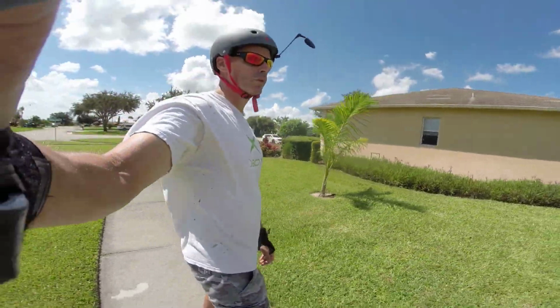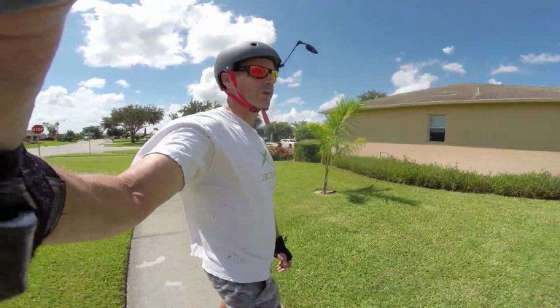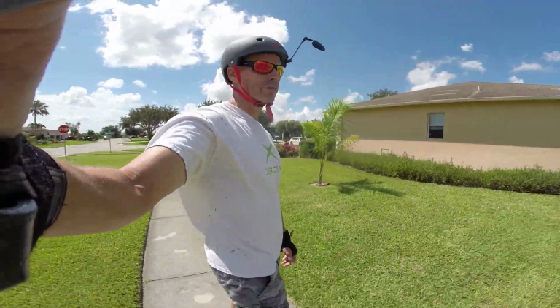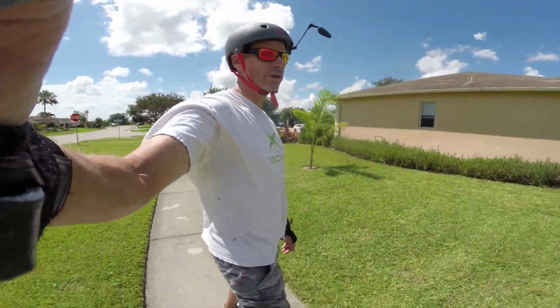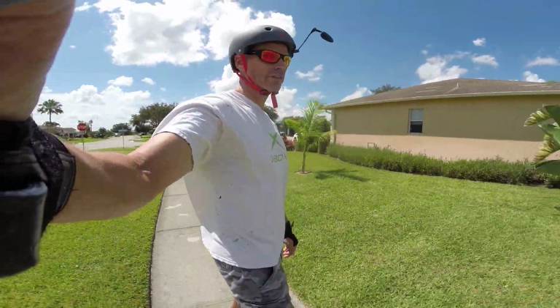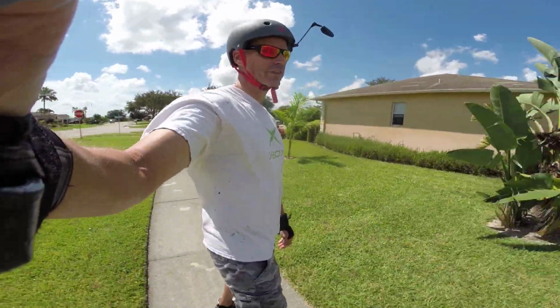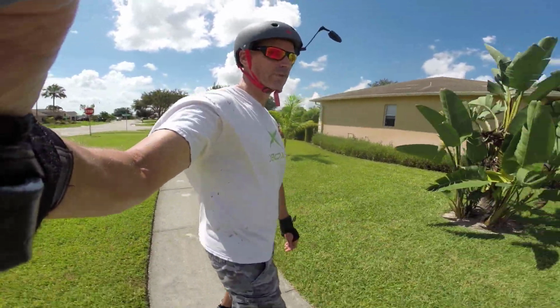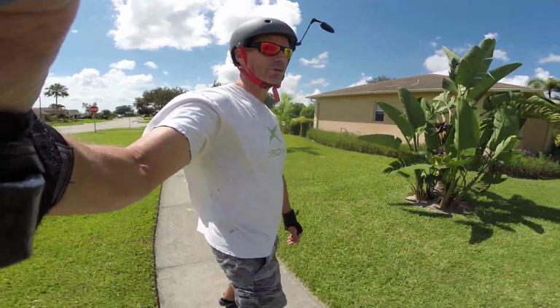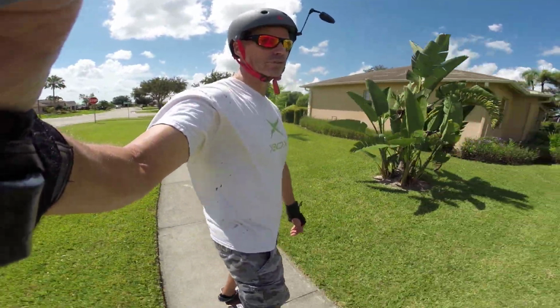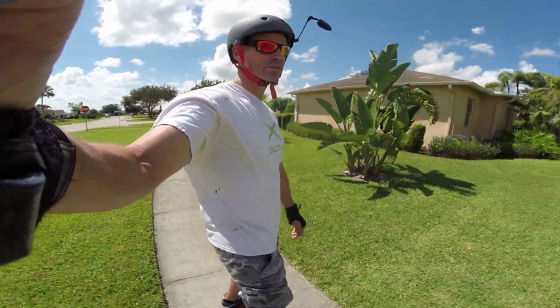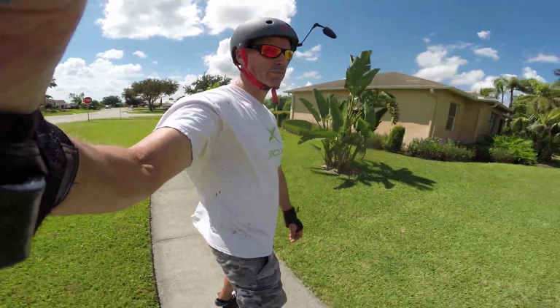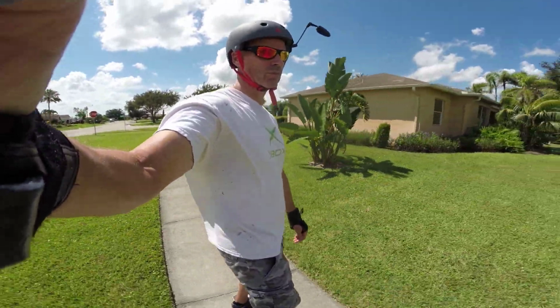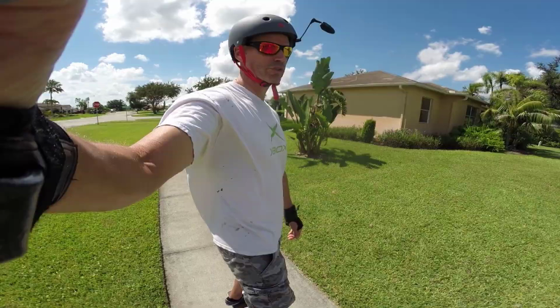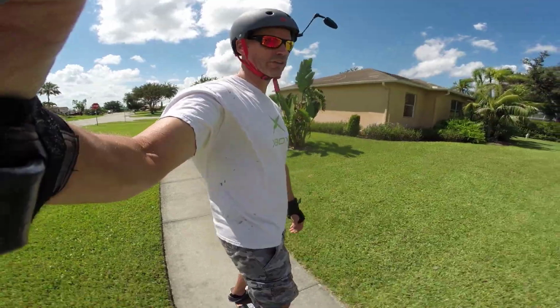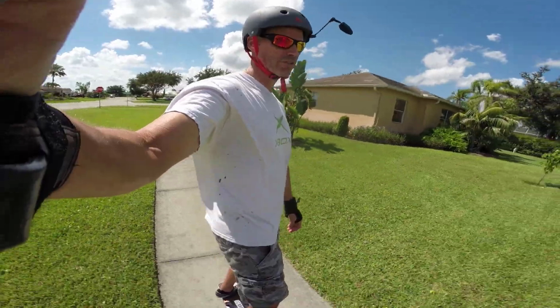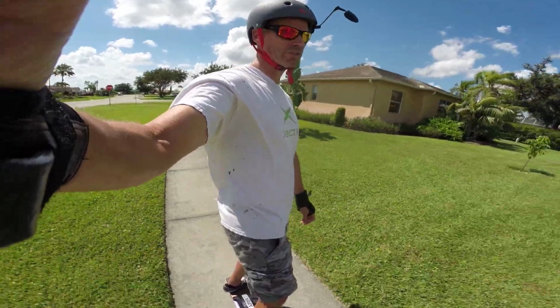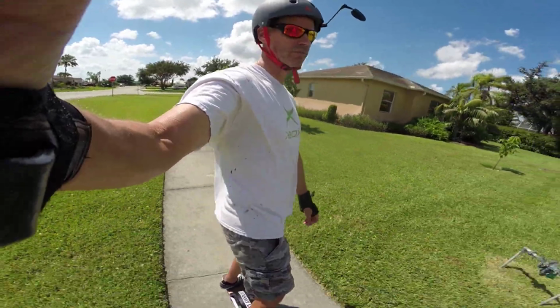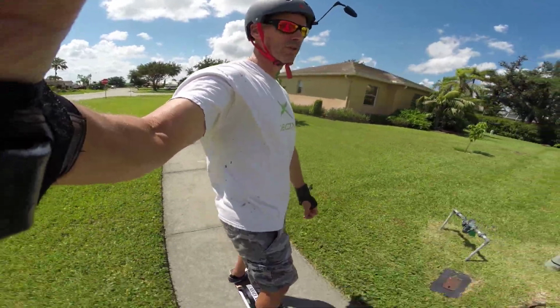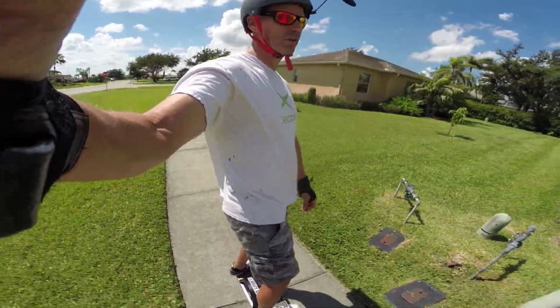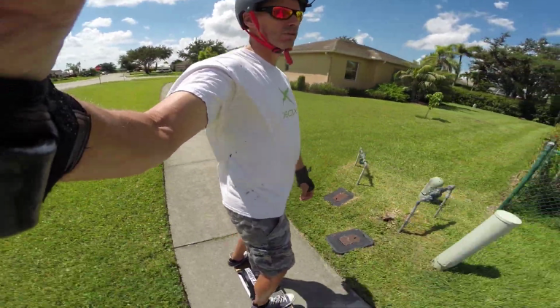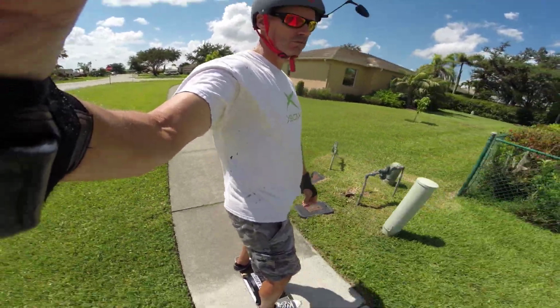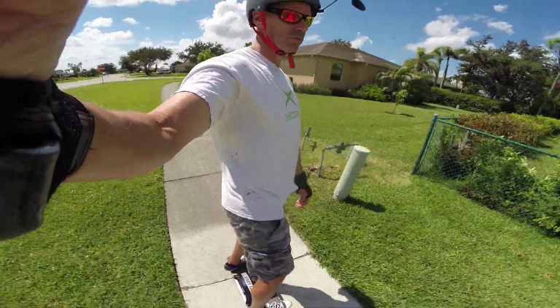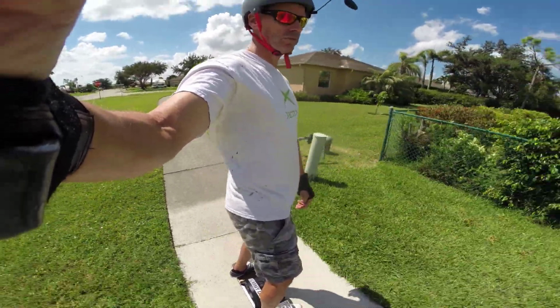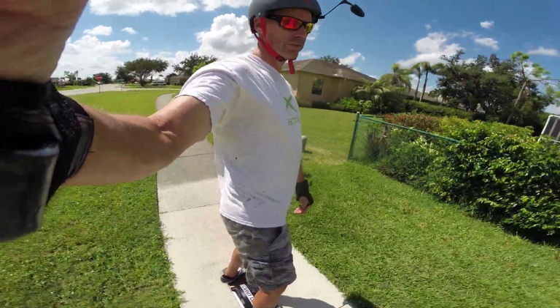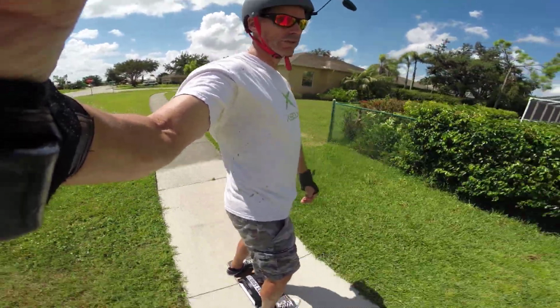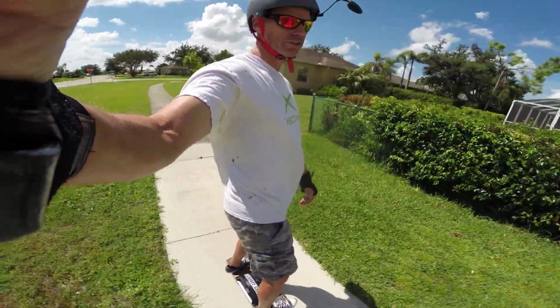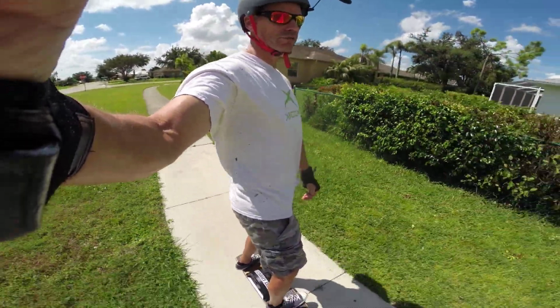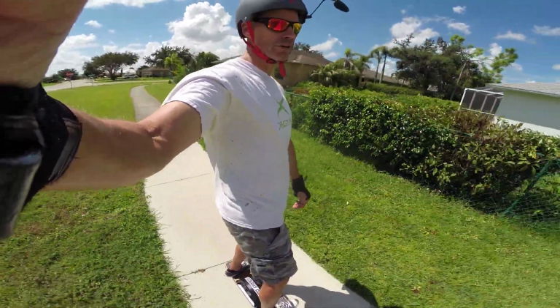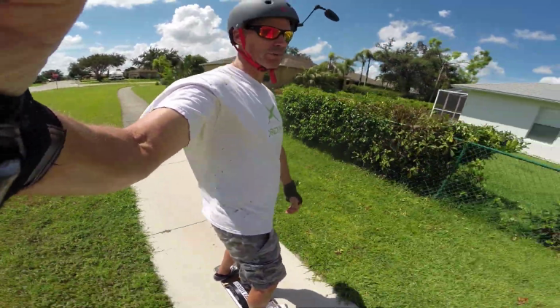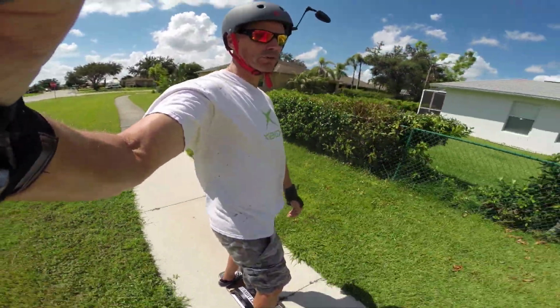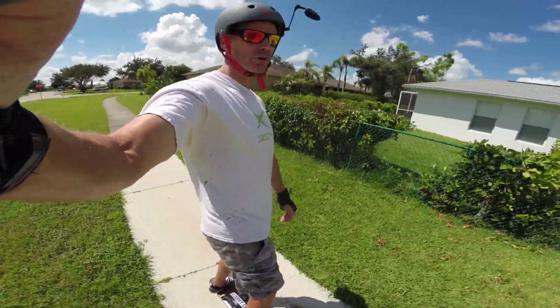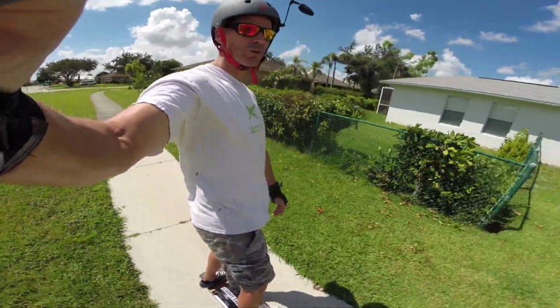I find that riding the sidewalks is a little bit more challenging than just riding in the middle of the road.